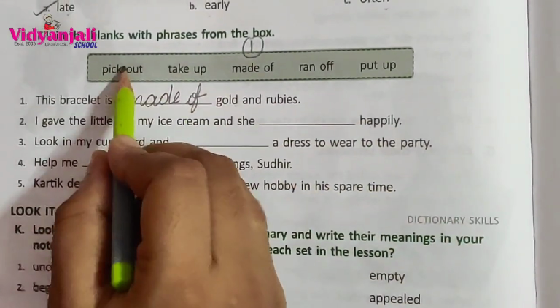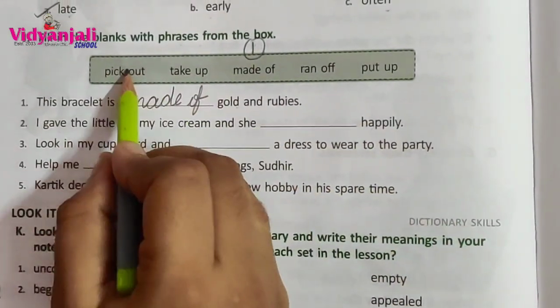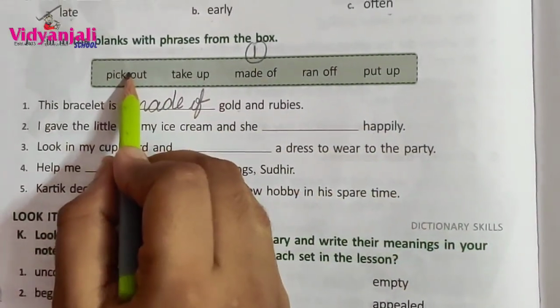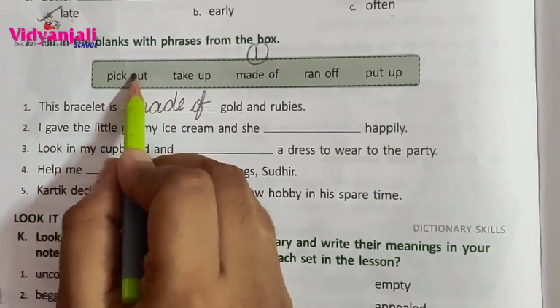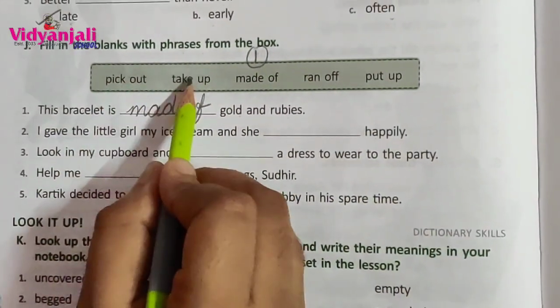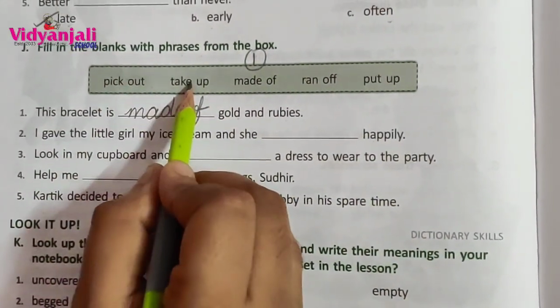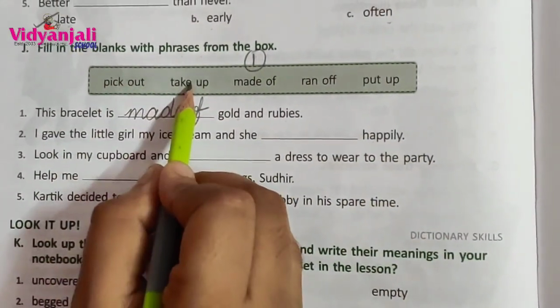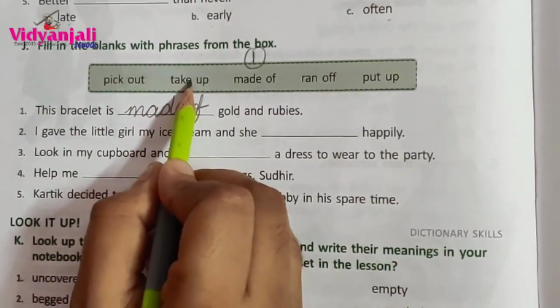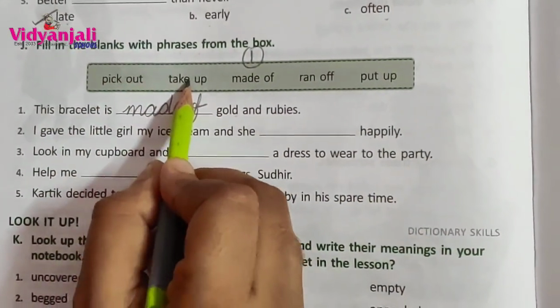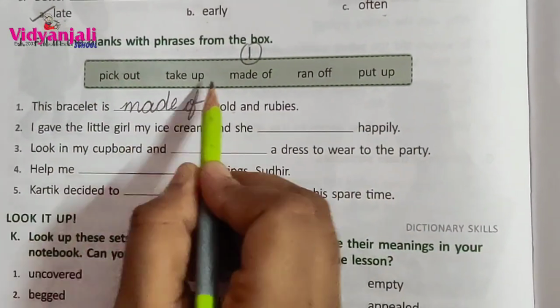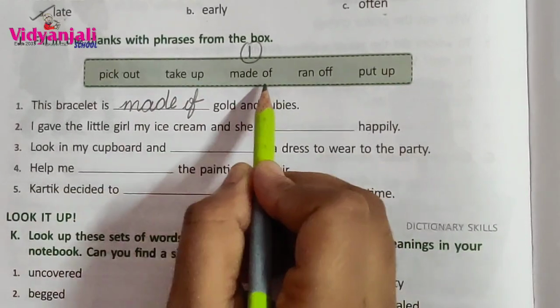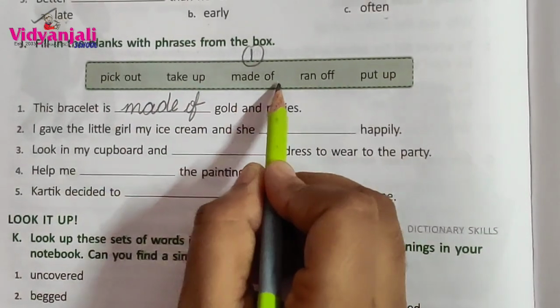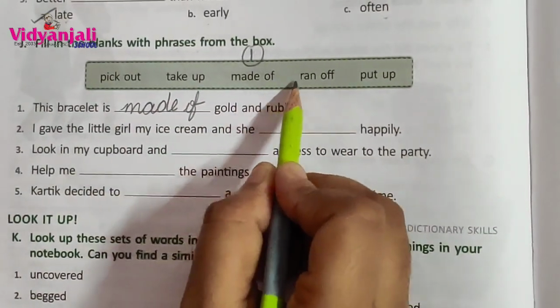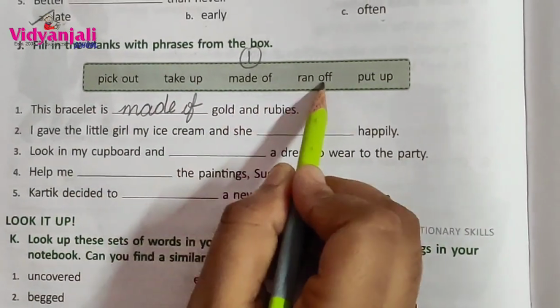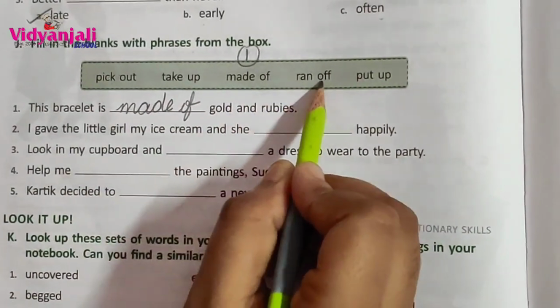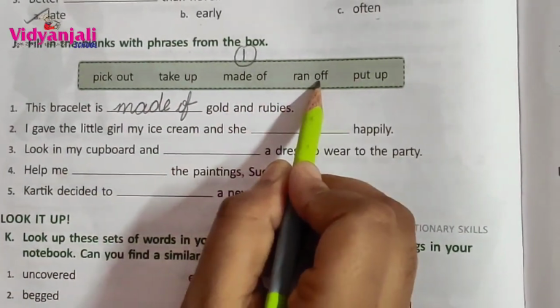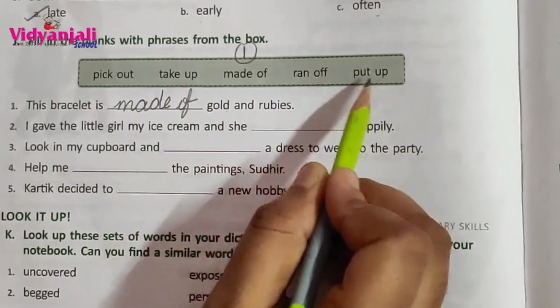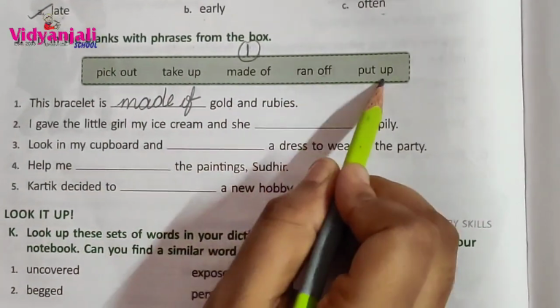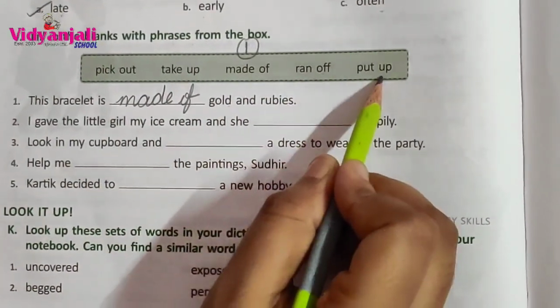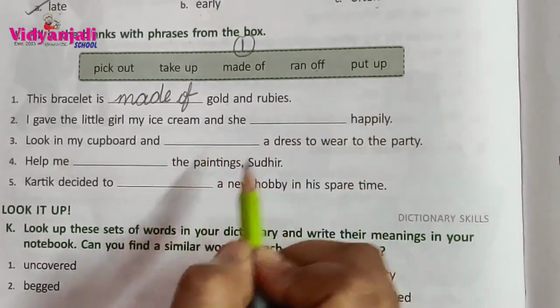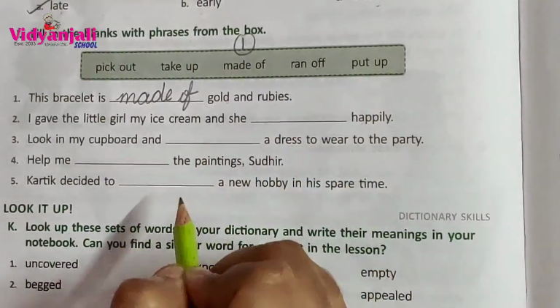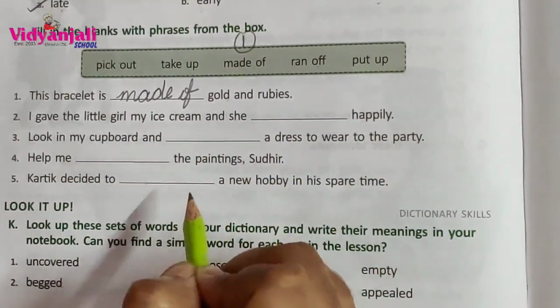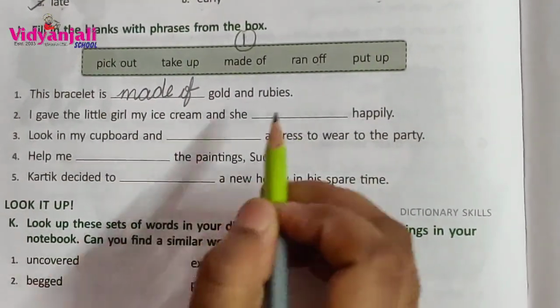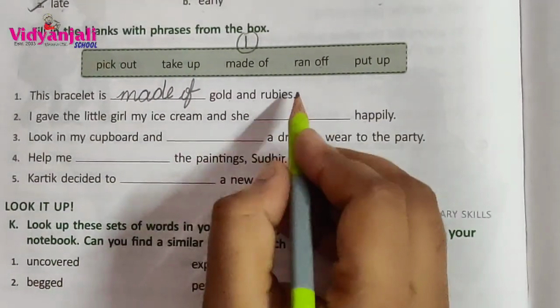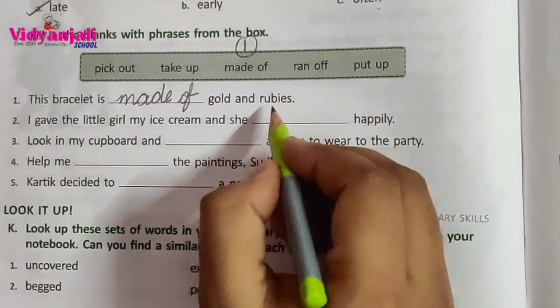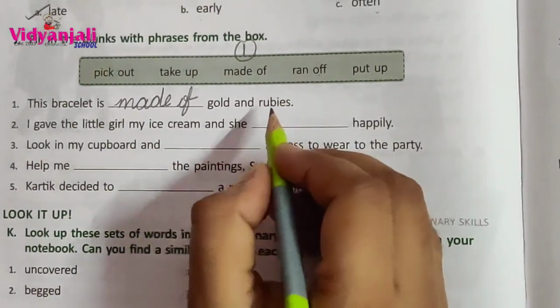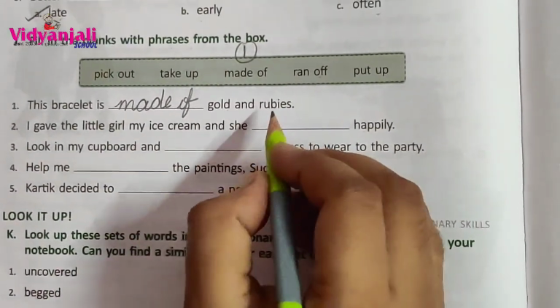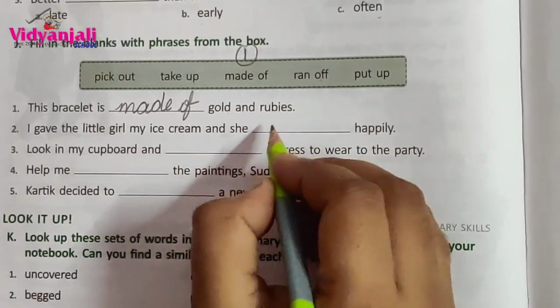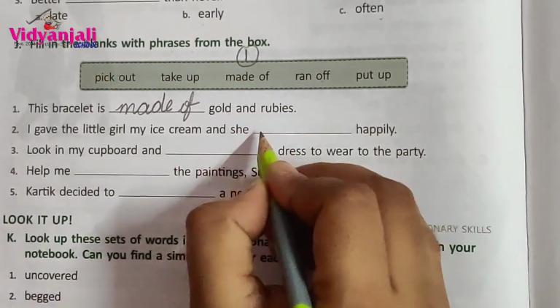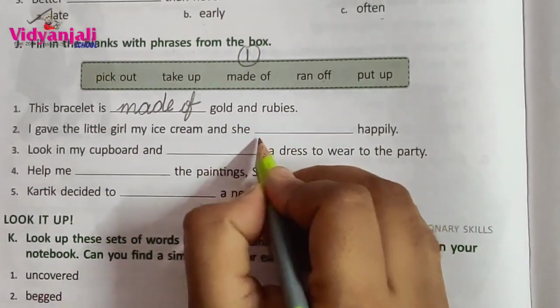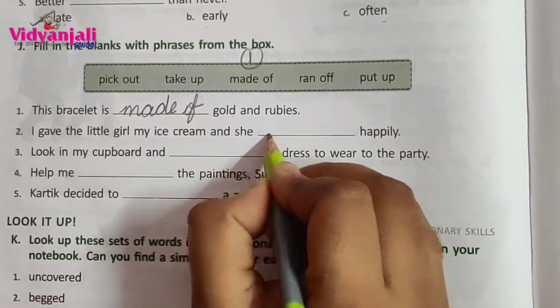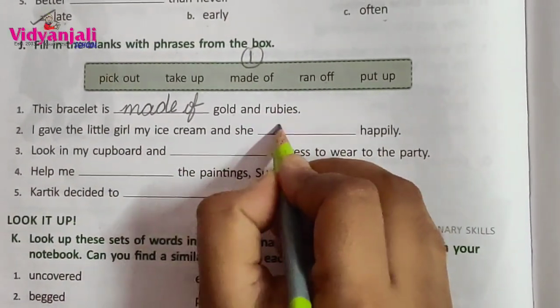I gave the little girl my ice cream and she blank happily. Options: pick out, take up, ran off, put up. Ran off happily.